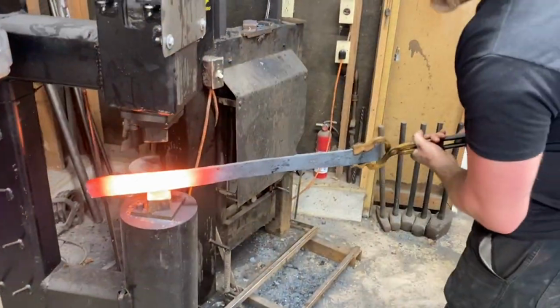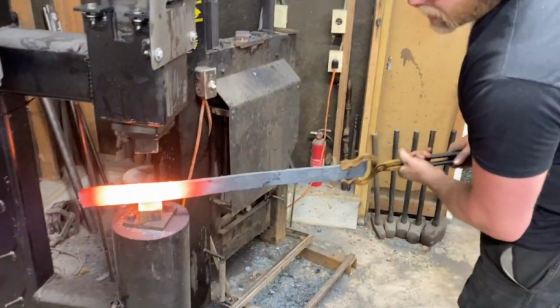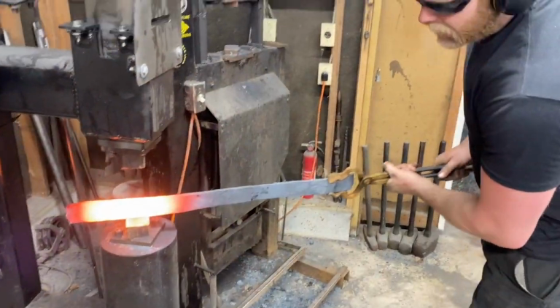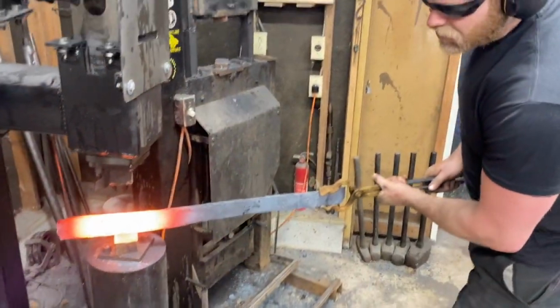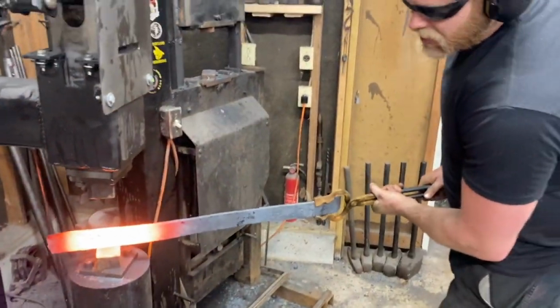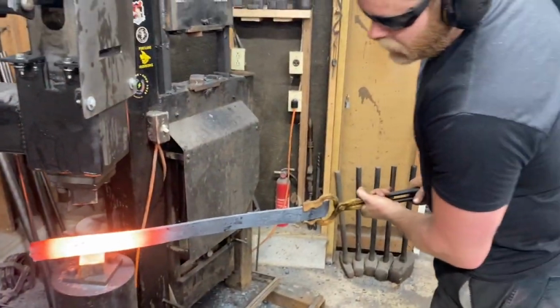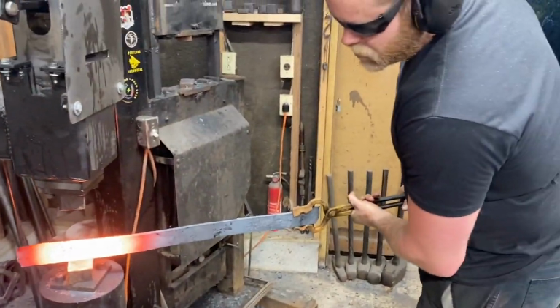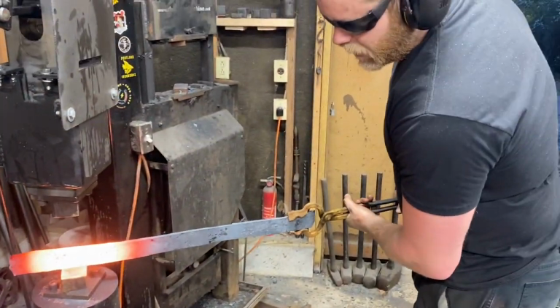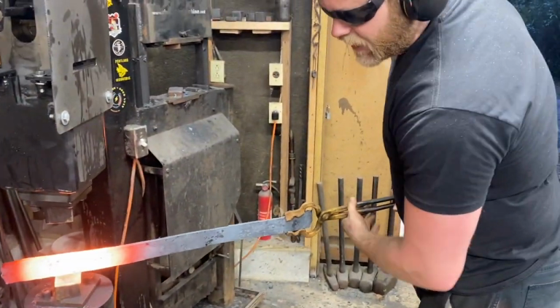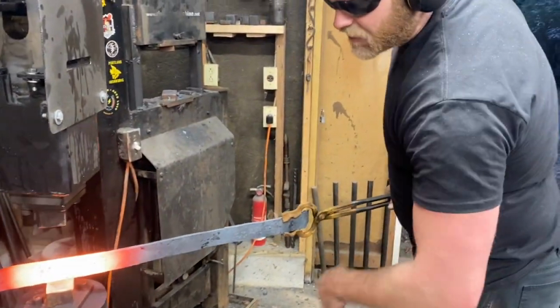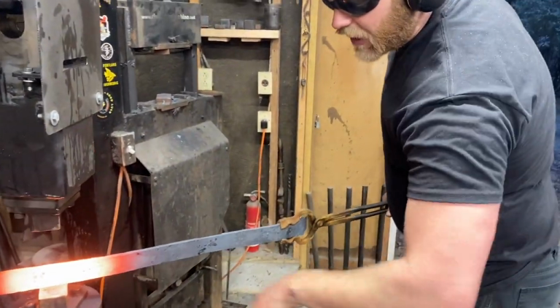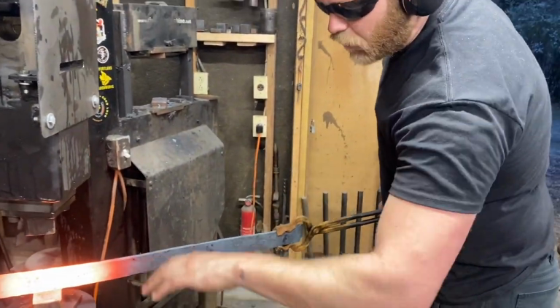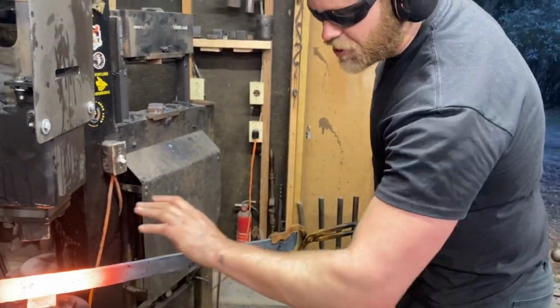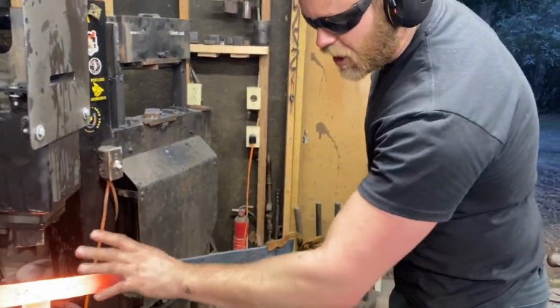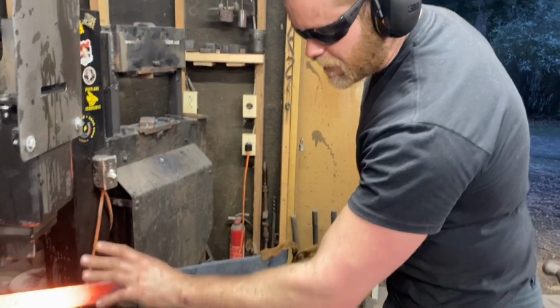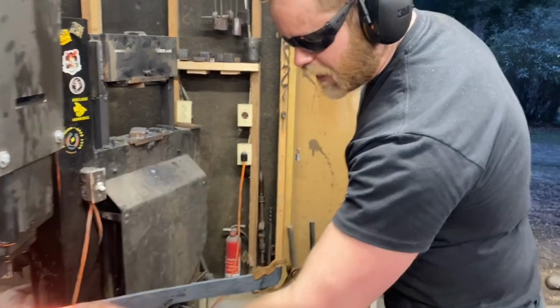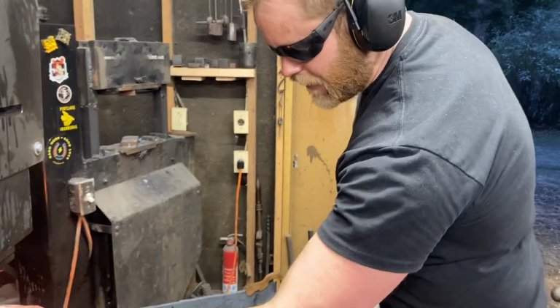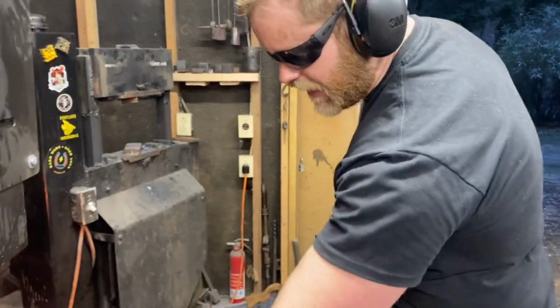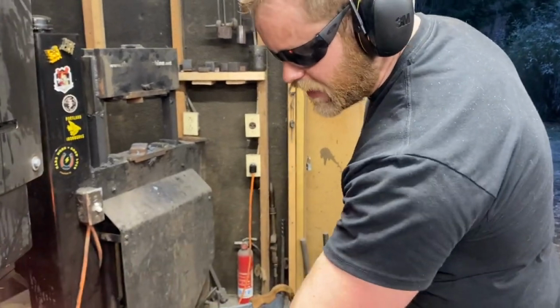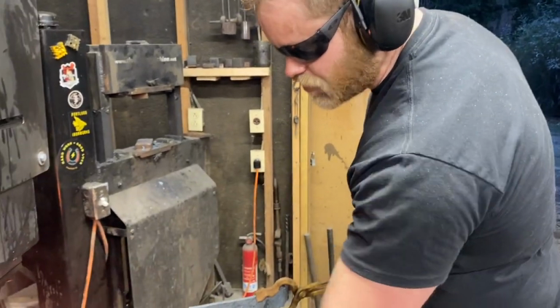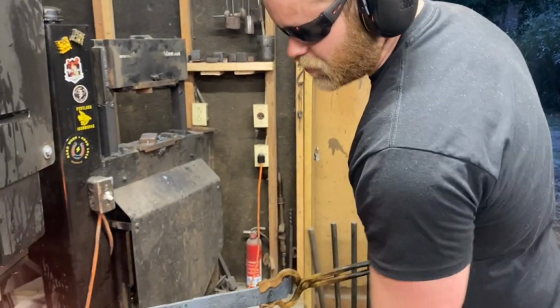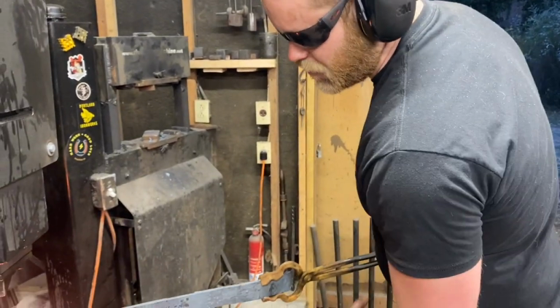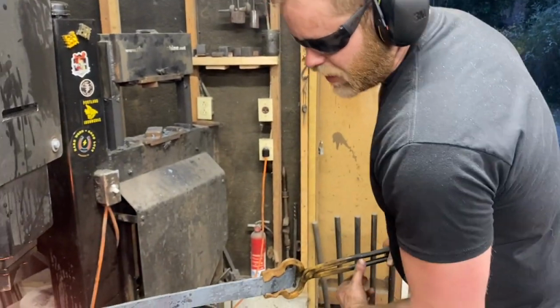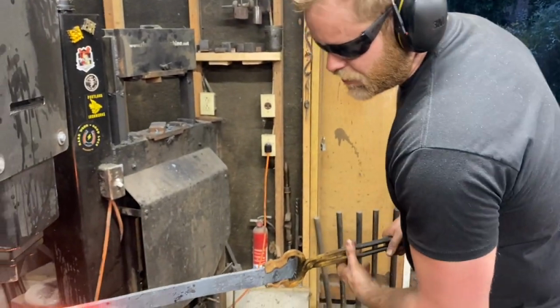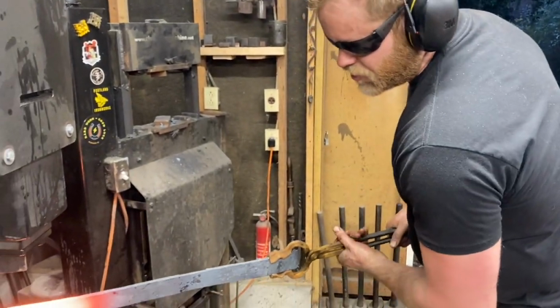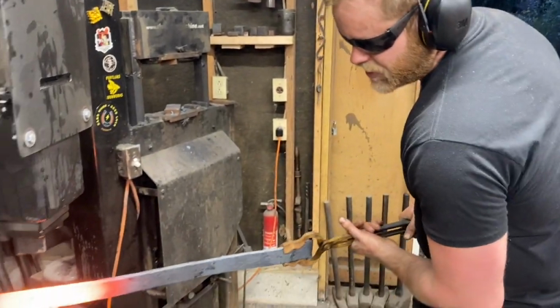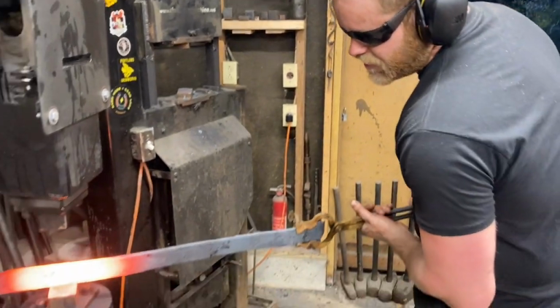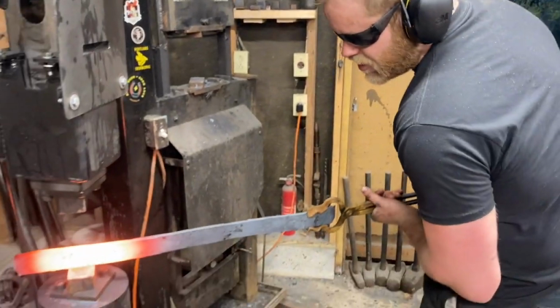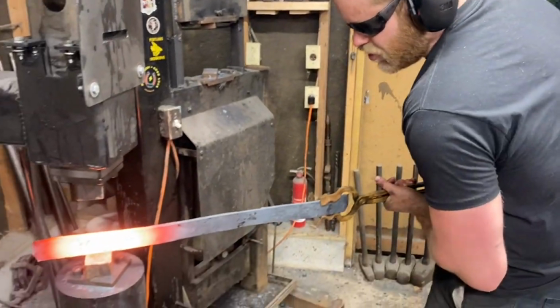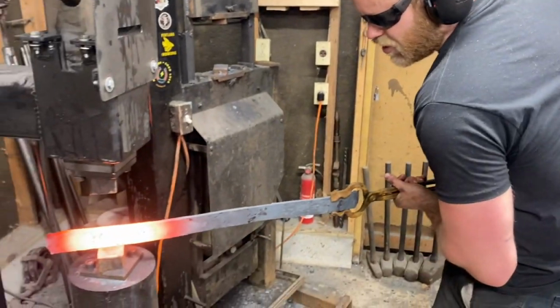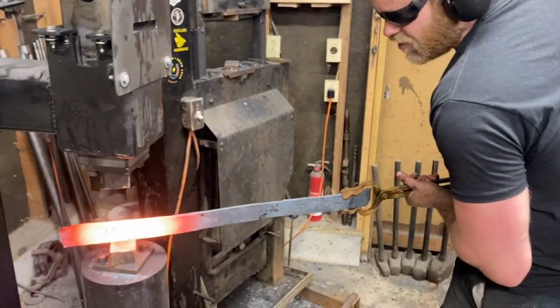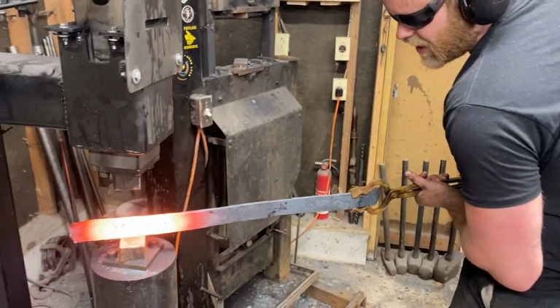First things first, we're going to get the tang forged out. We'd like about eight inches to work with, so we don't need a whole lot.